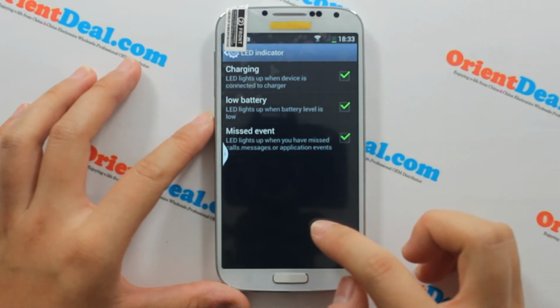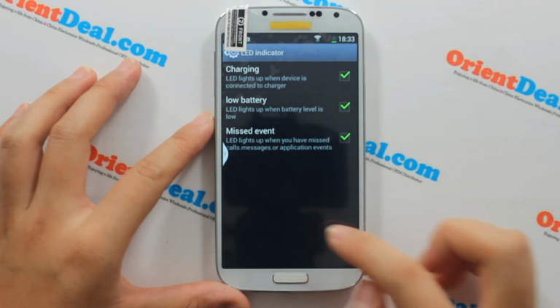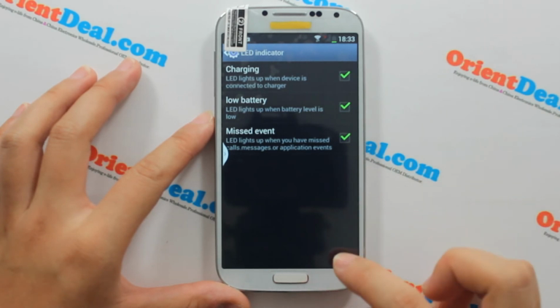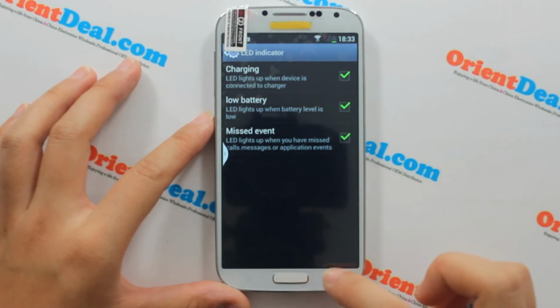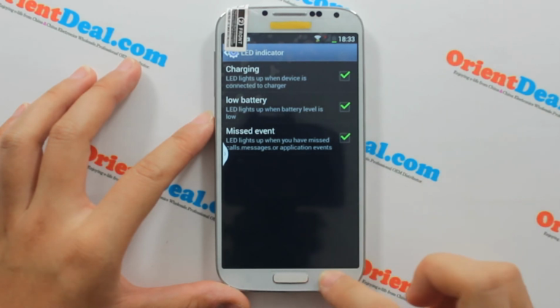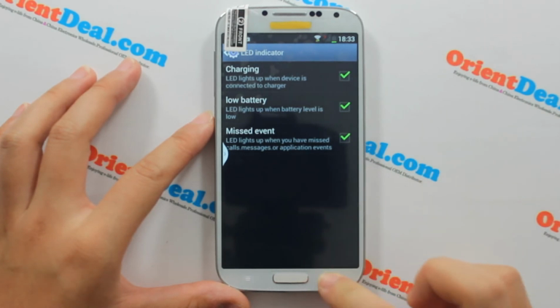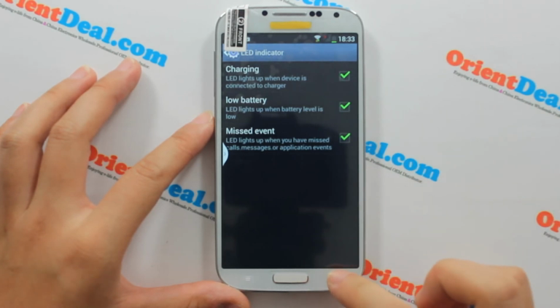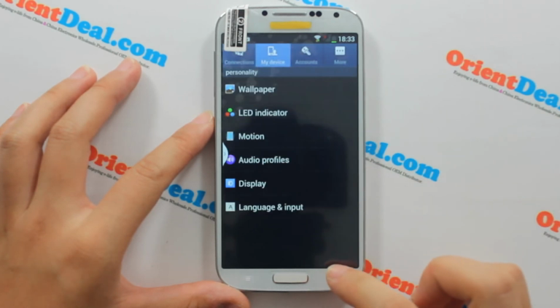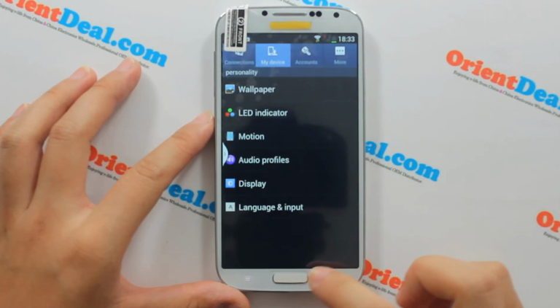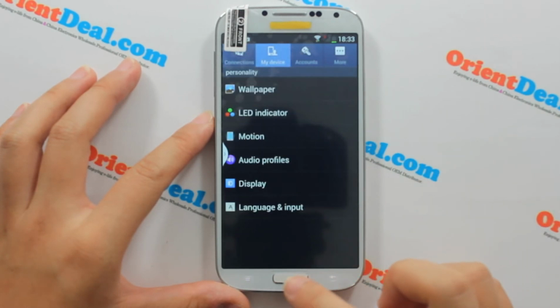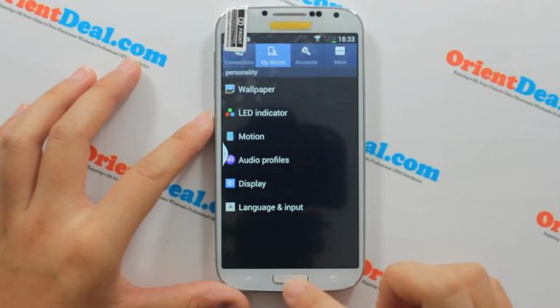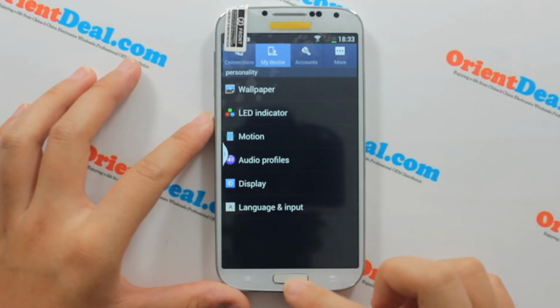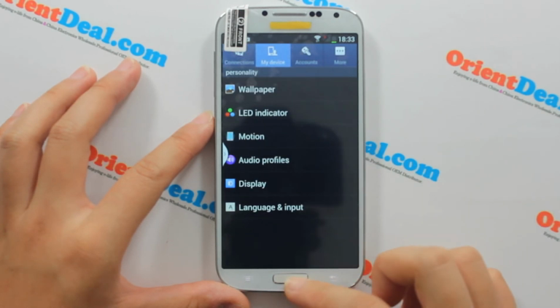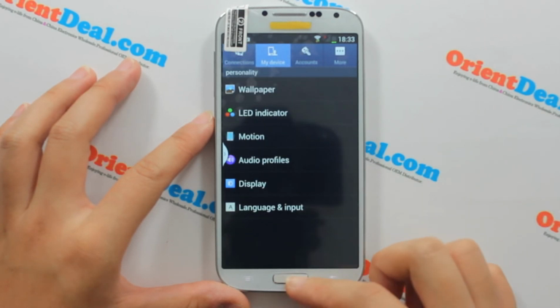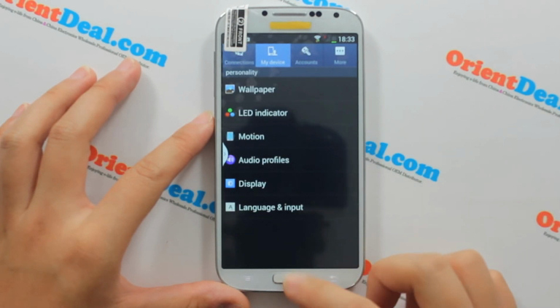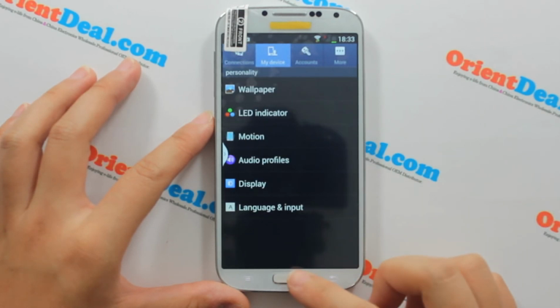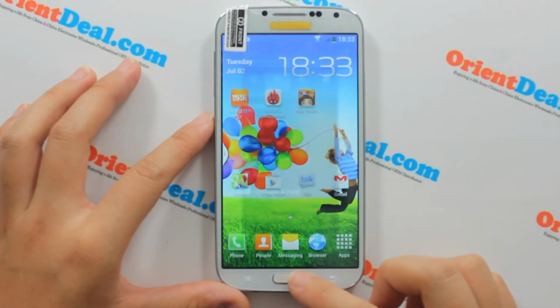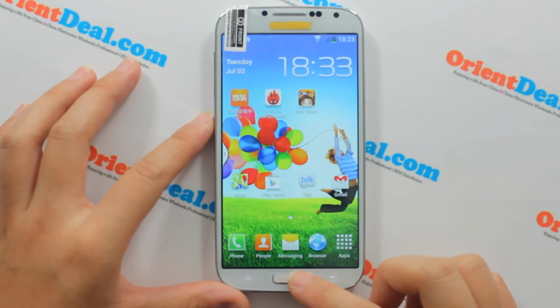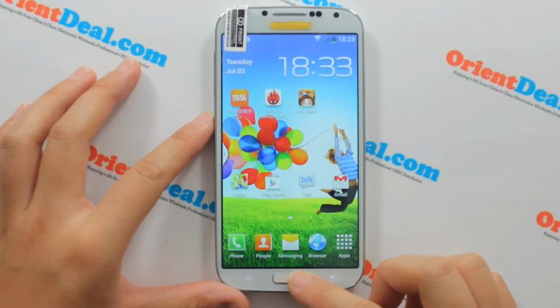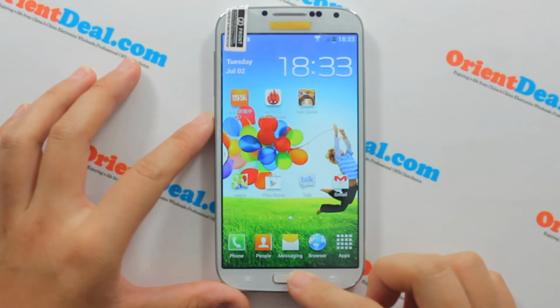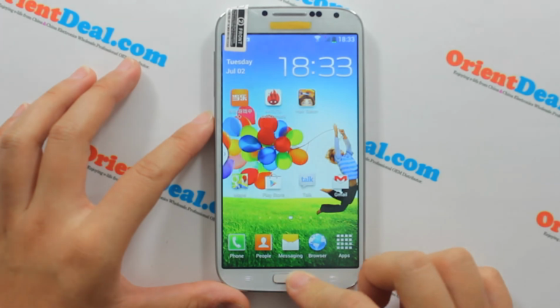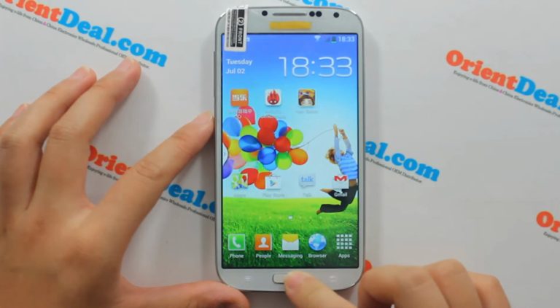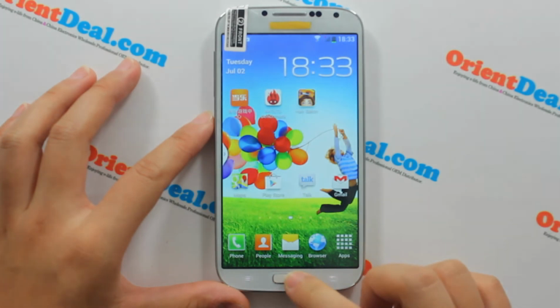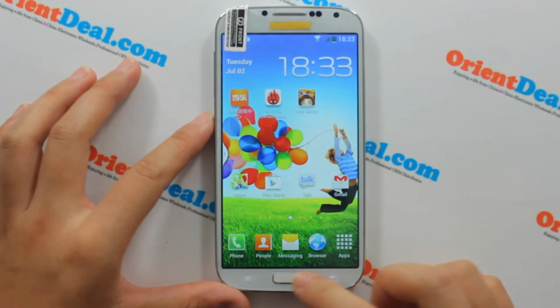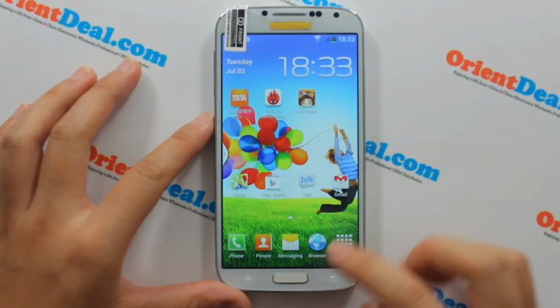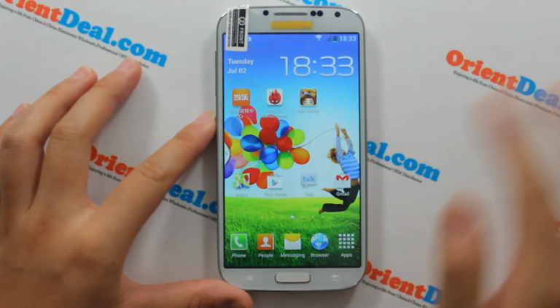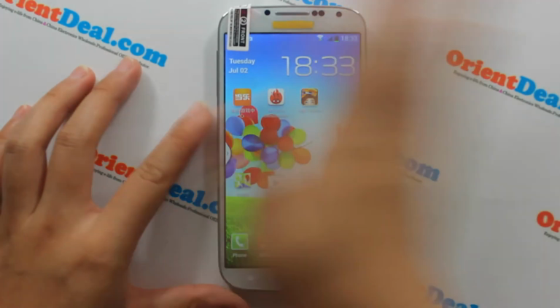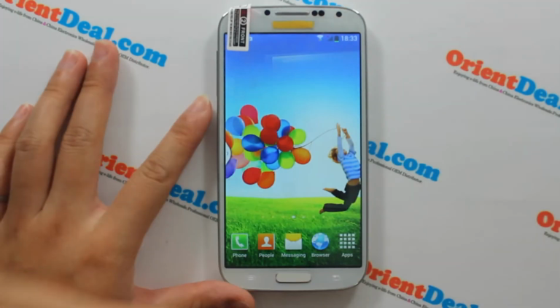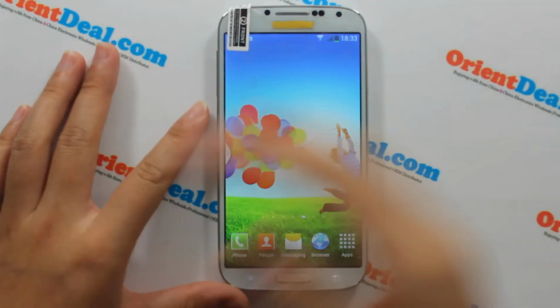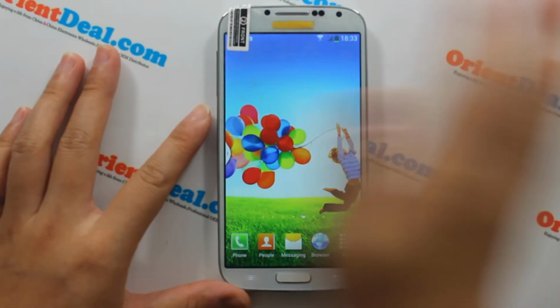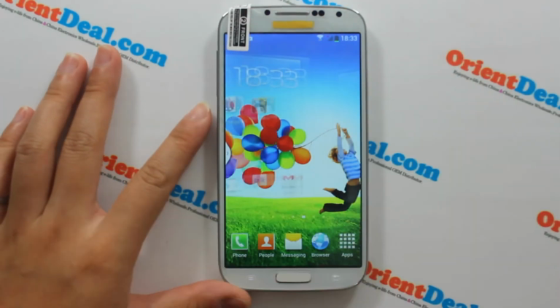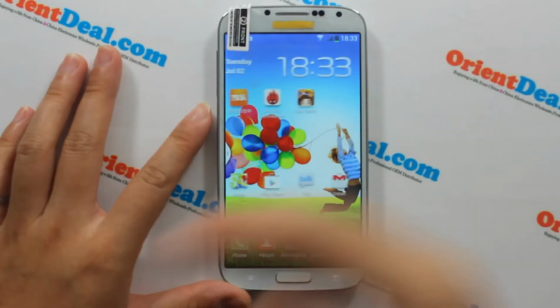Okay, let's try the hand sliding table function. Let's go.